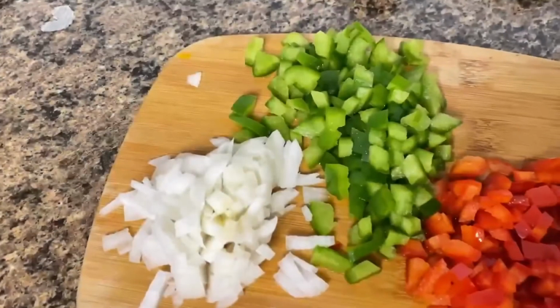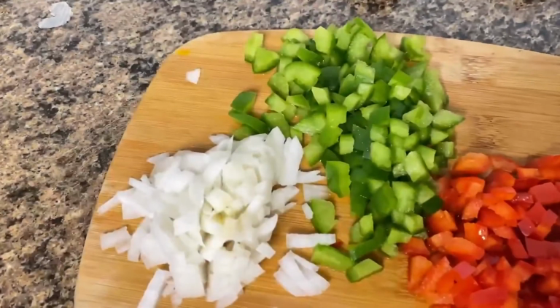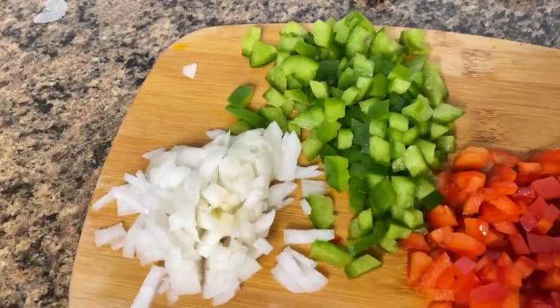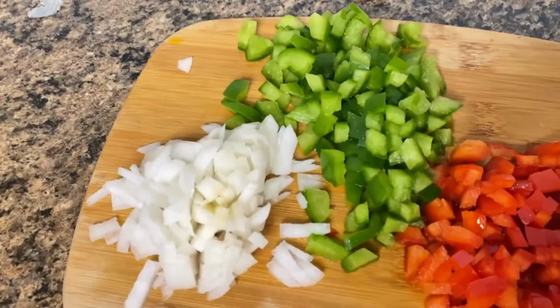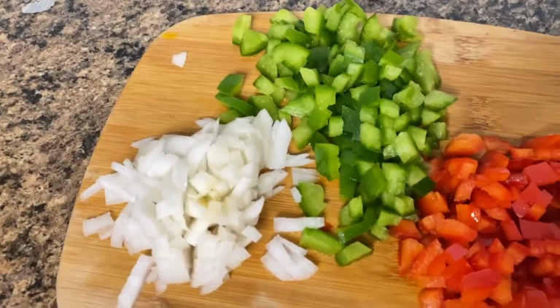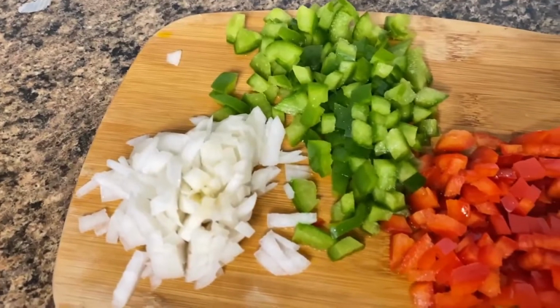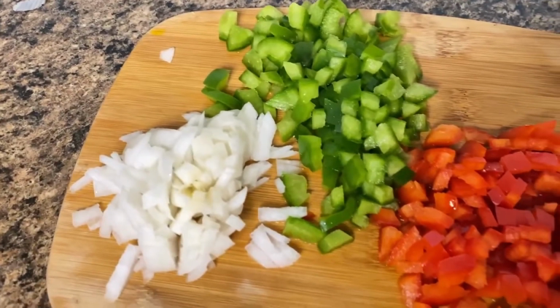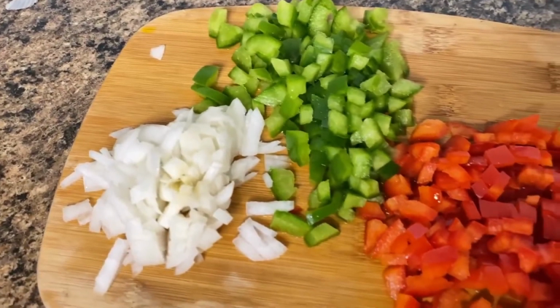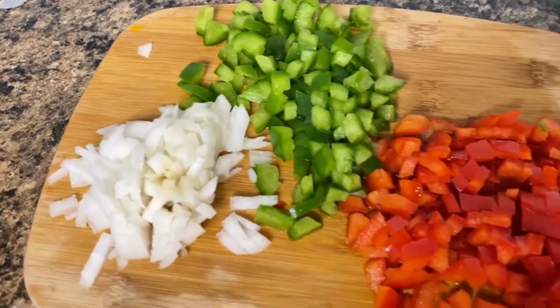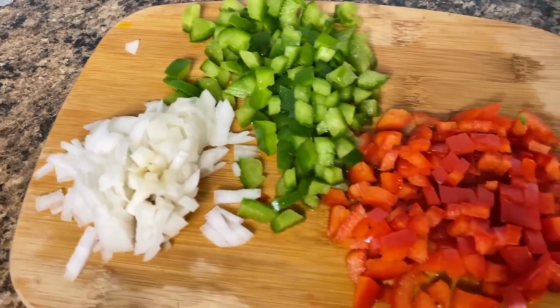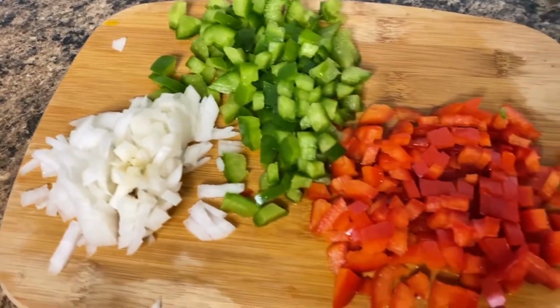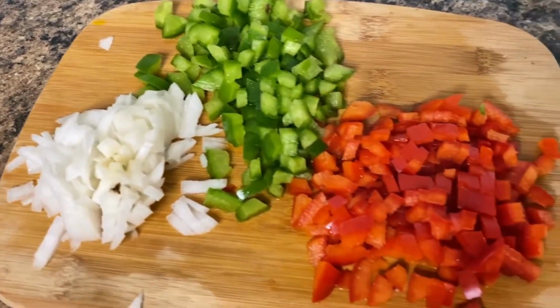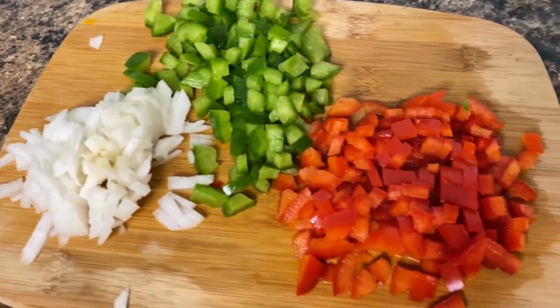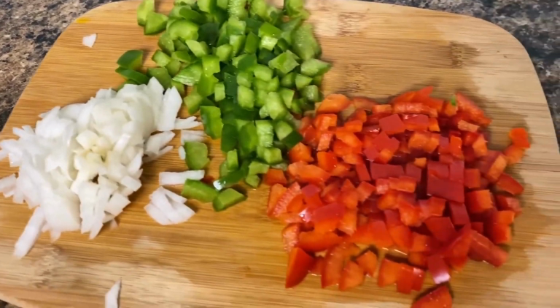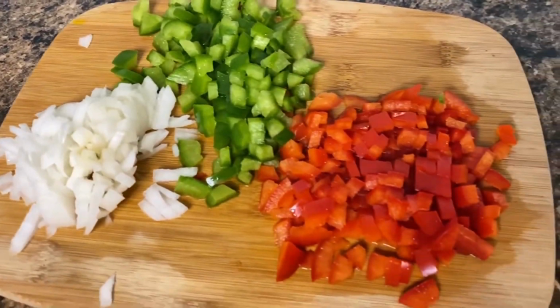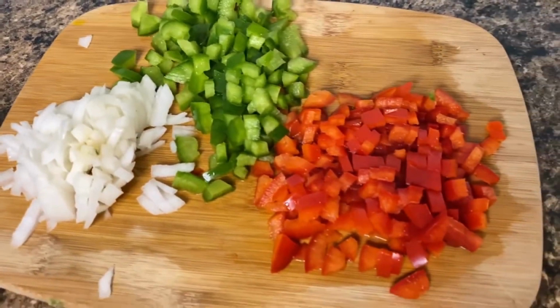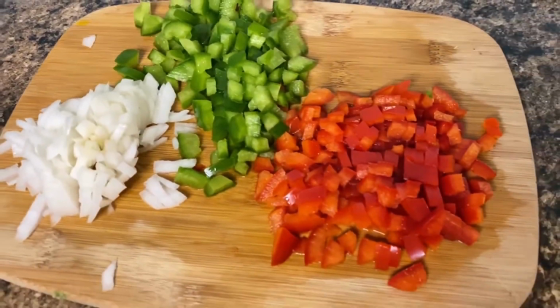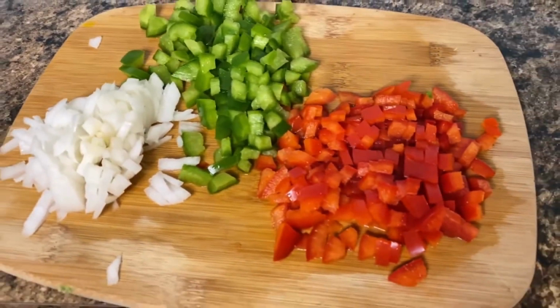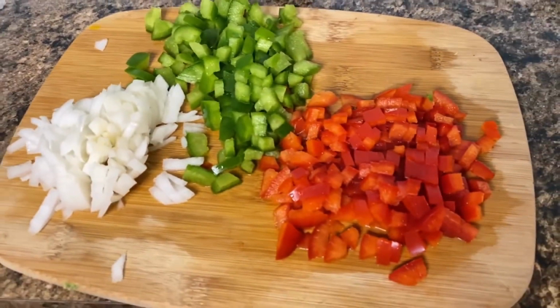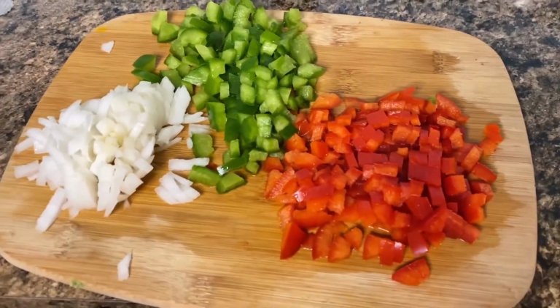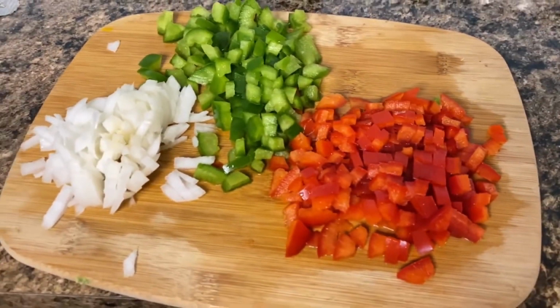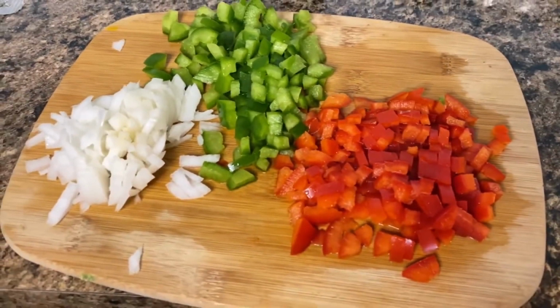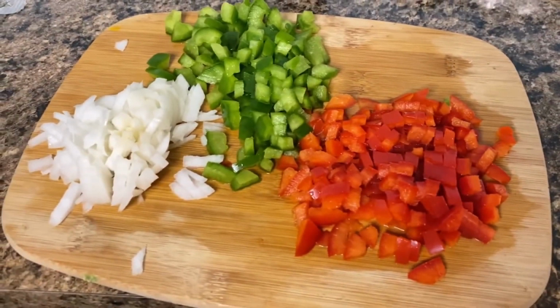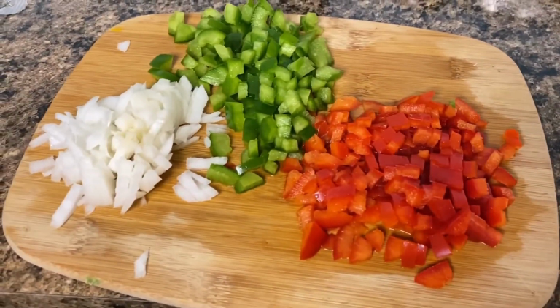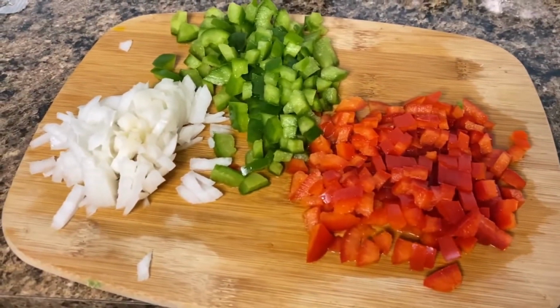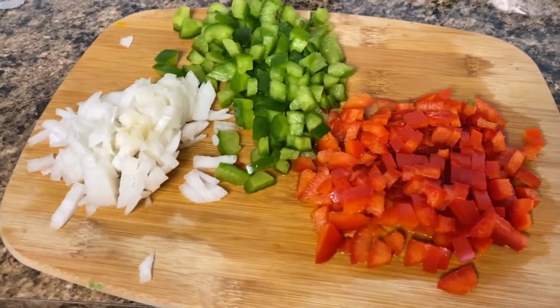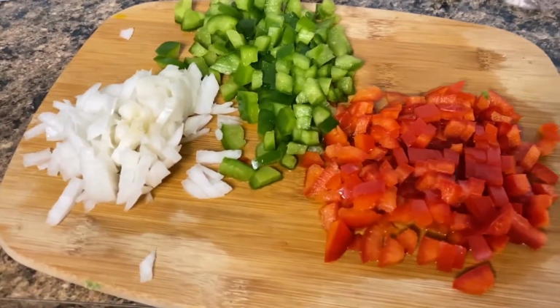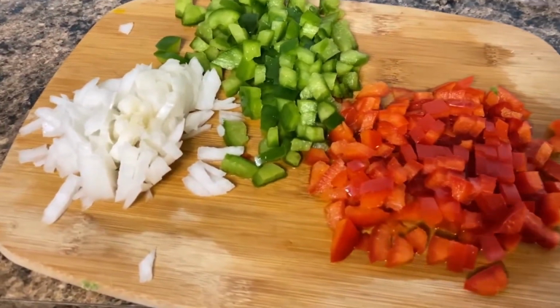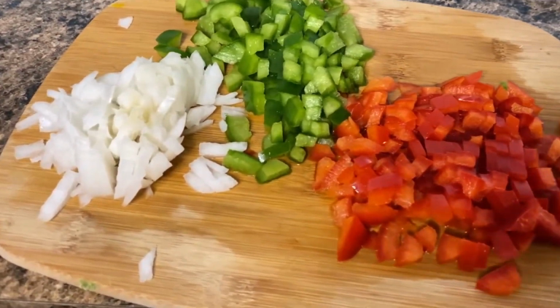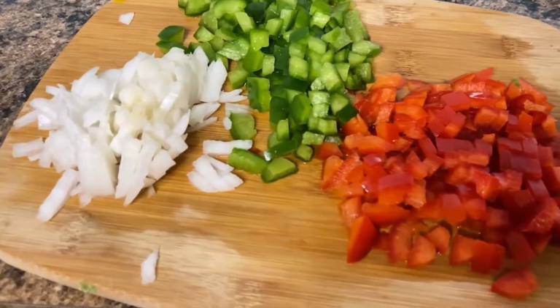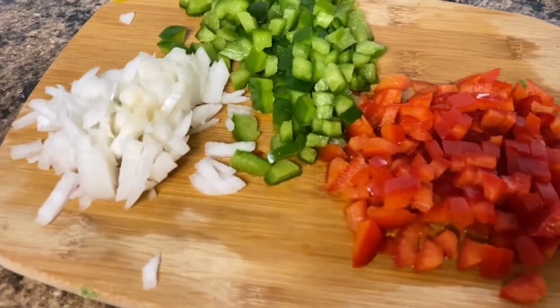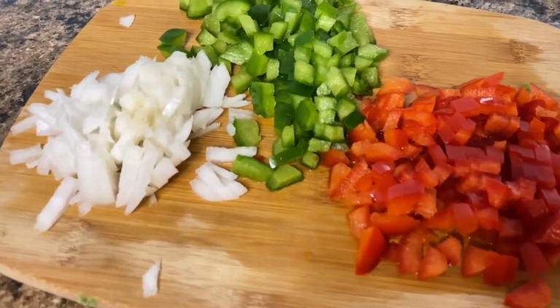Go ahead and dice up the onions and bell peppers. You're going to need those for your taco meat and for the beans.